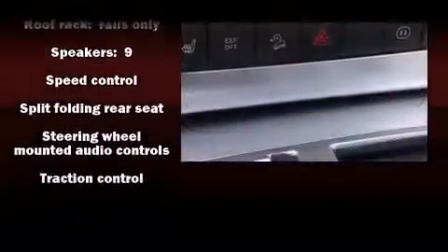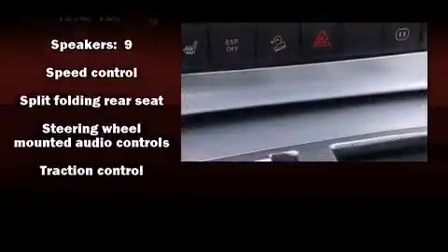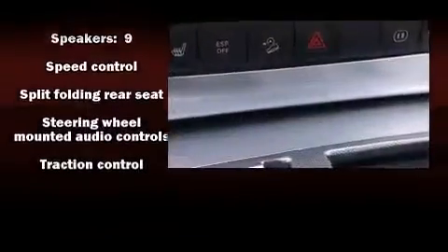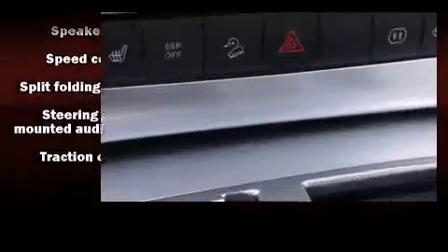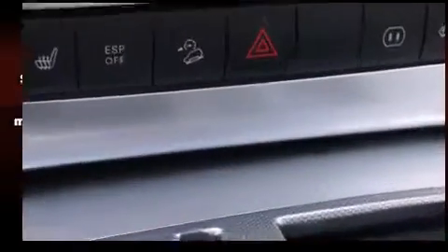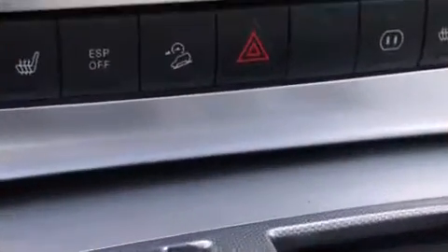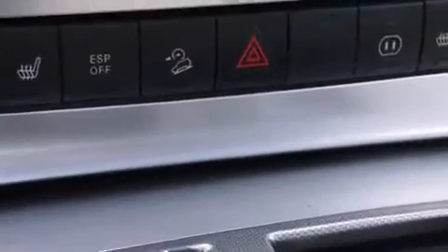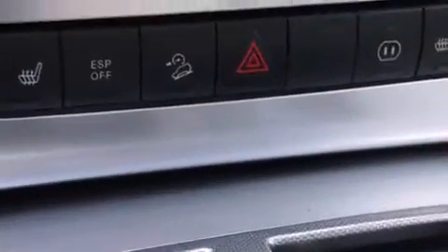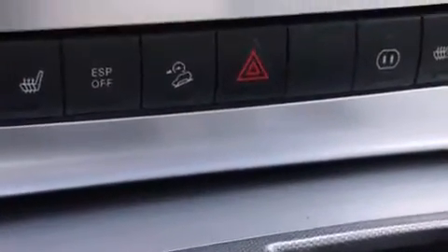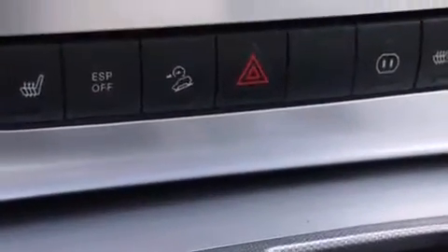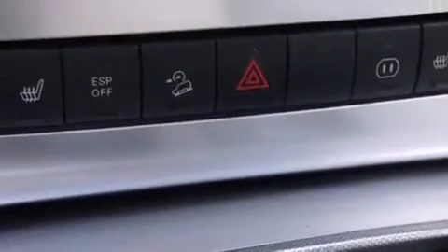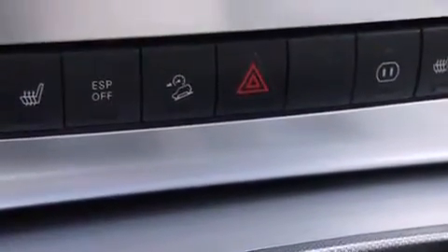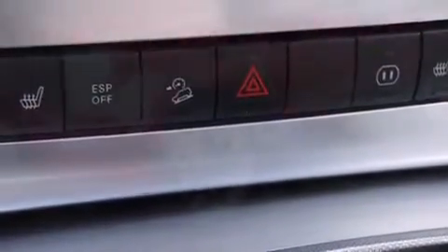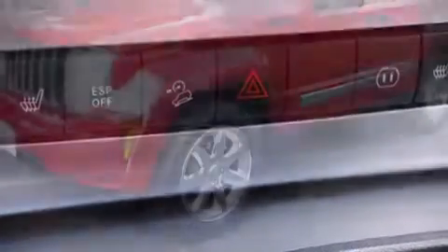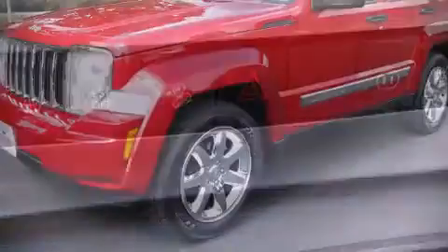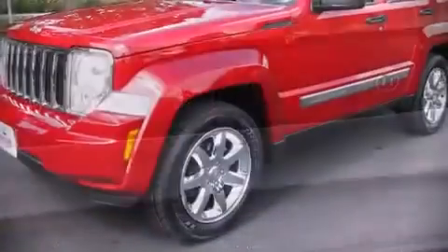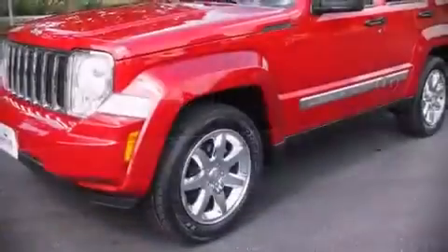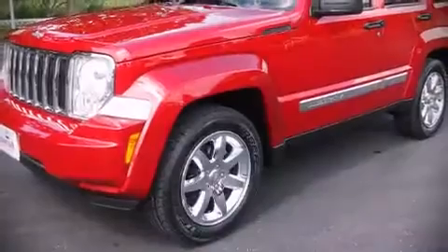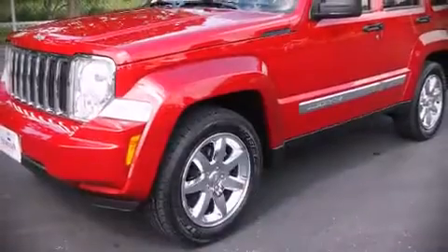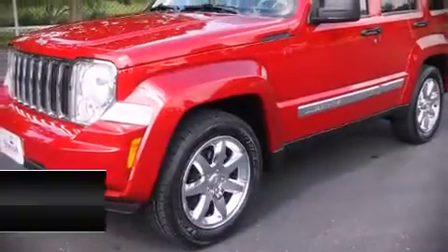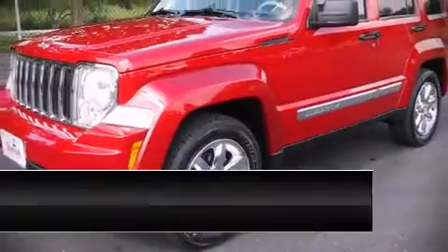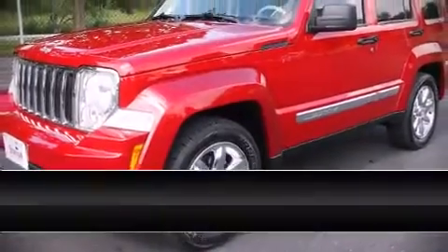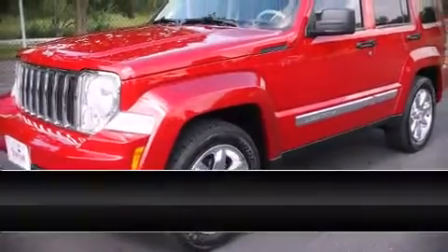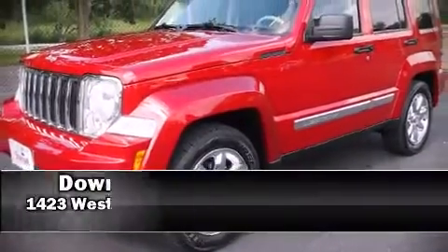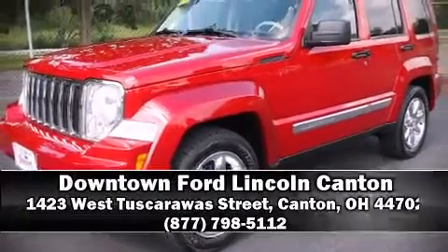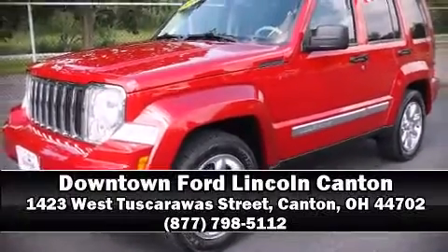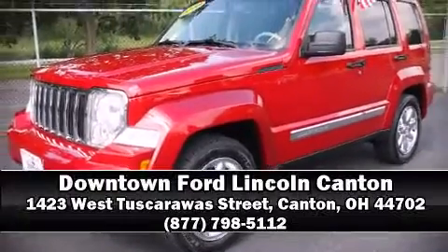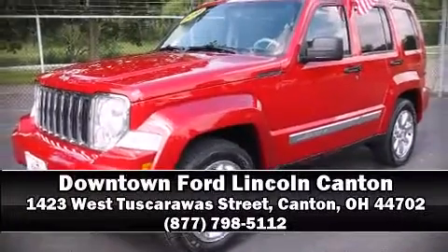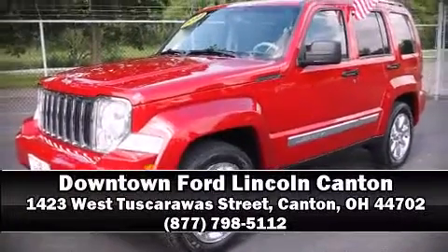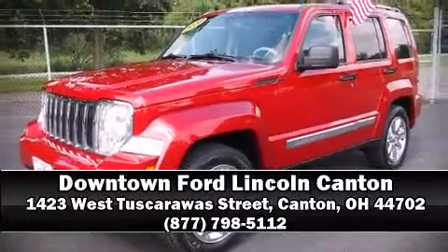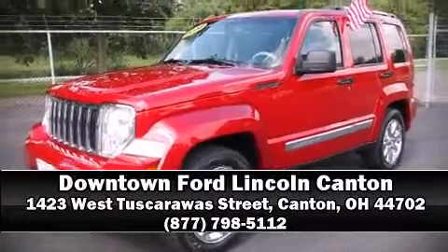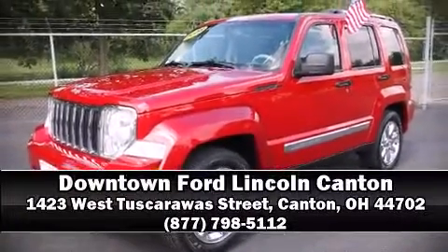We have a skilled and knowledgeable sales staff with many years of experience satisfying our customers' needs. Stop by our dealership or give us a call for more information.